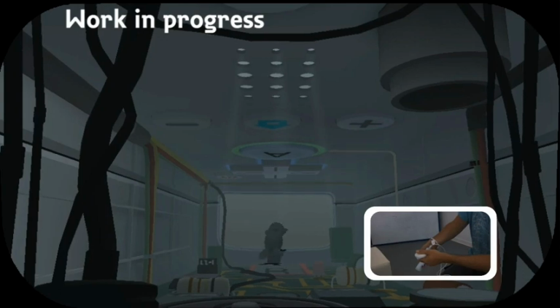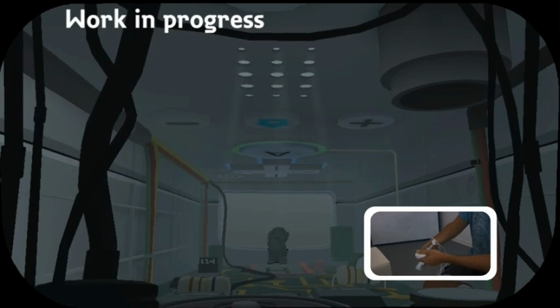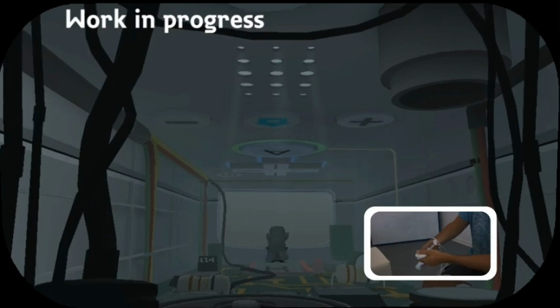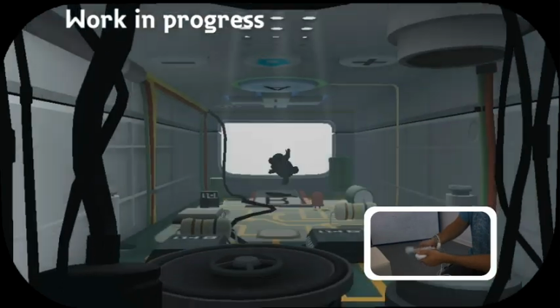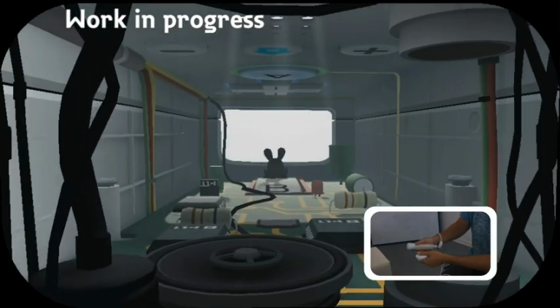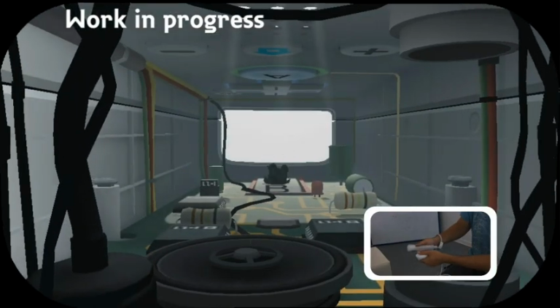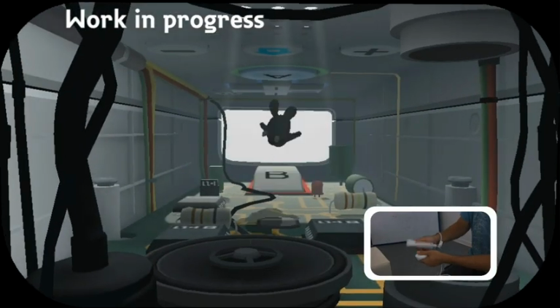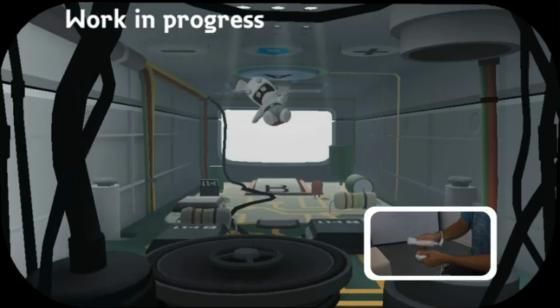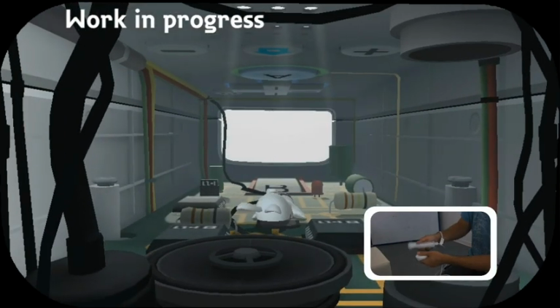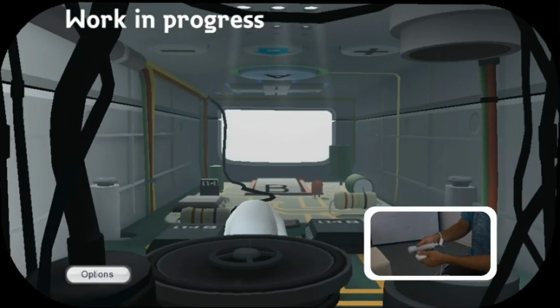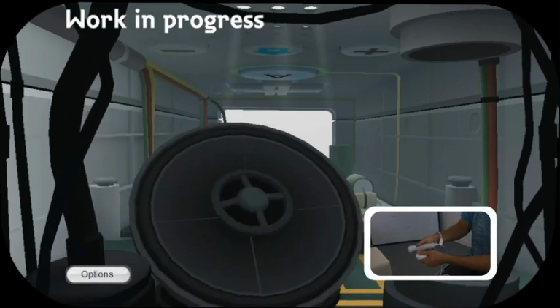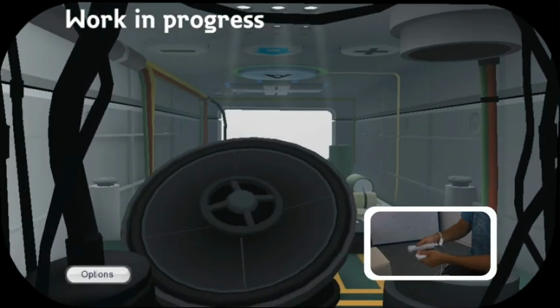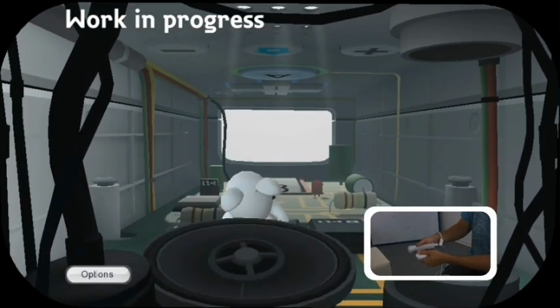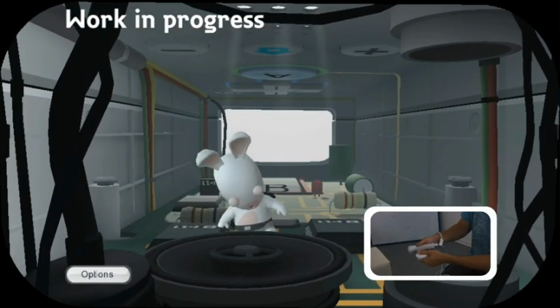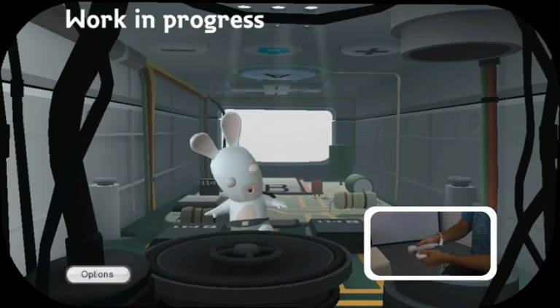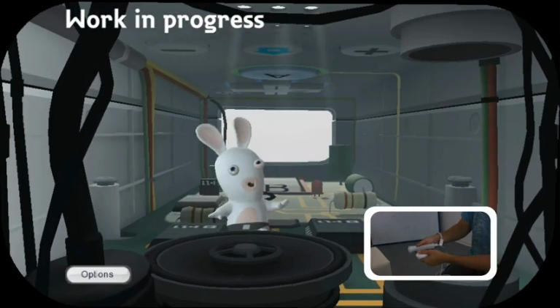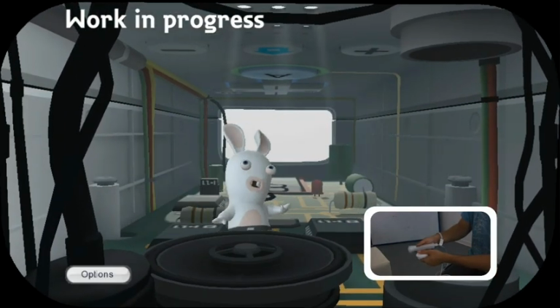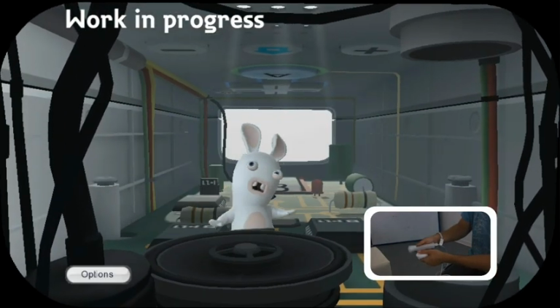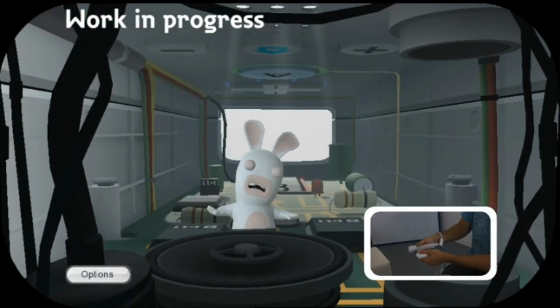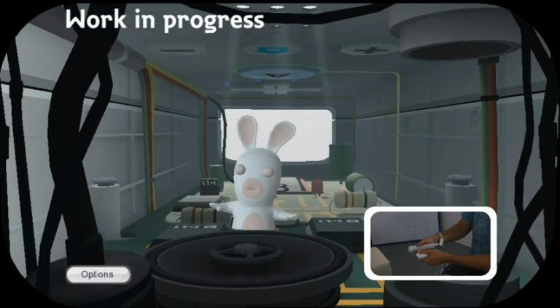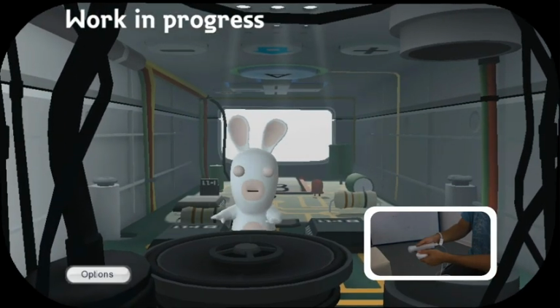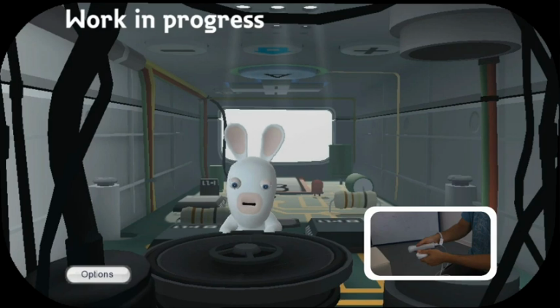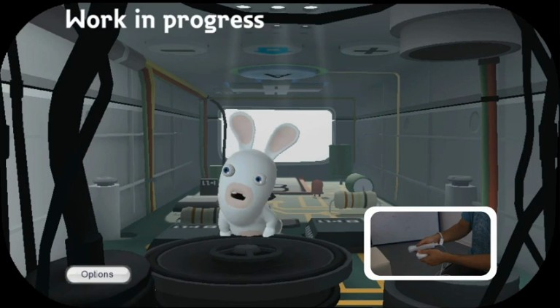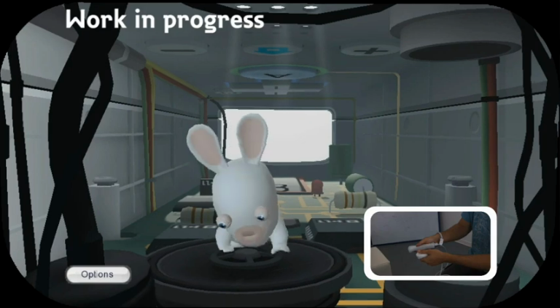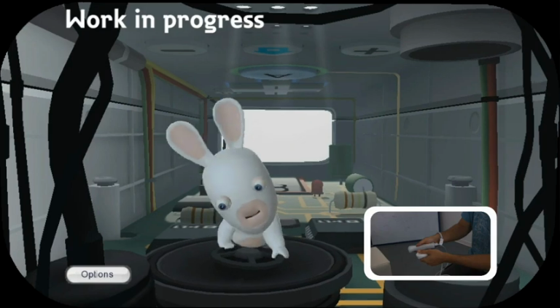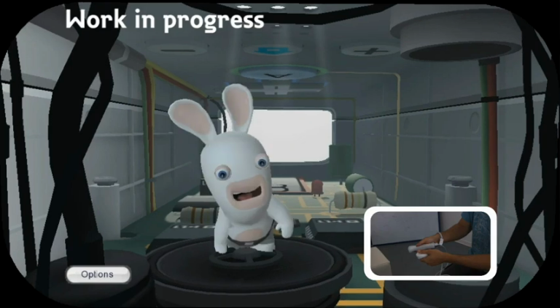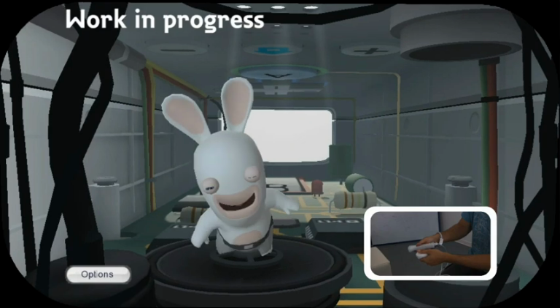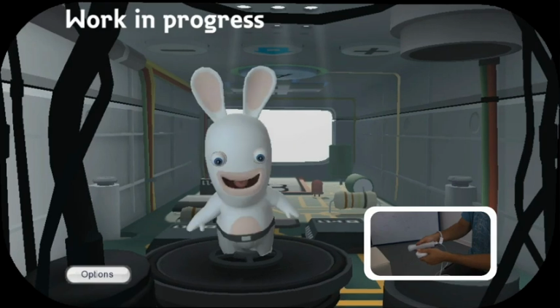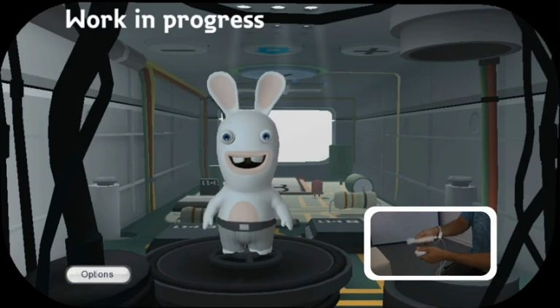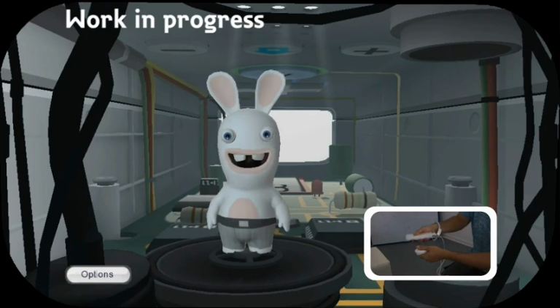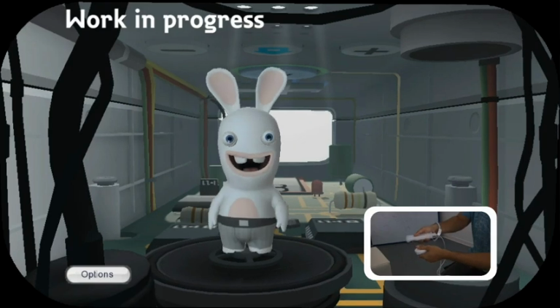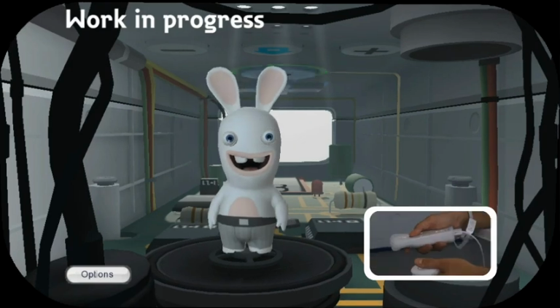But don't worry — no matter how much you shake him around or beat him around the controller, he keeps coming back for more with a big smile on his face.